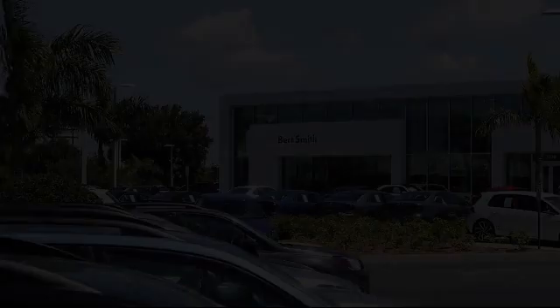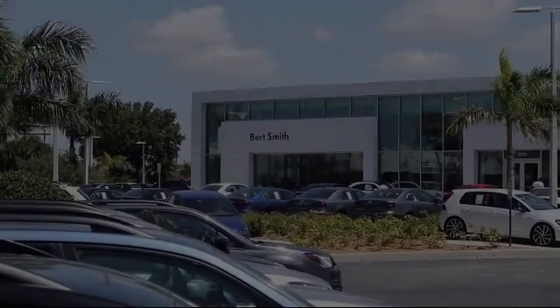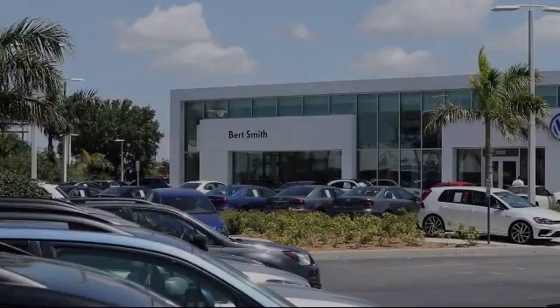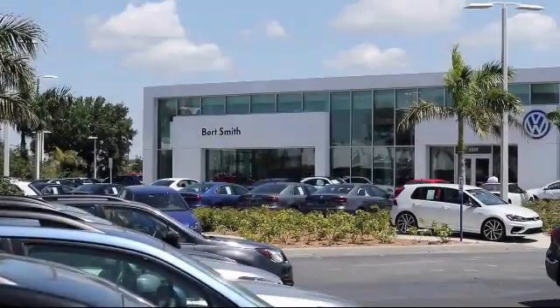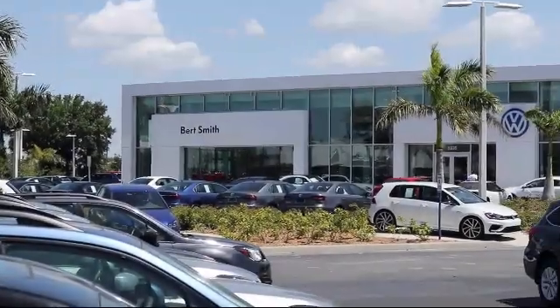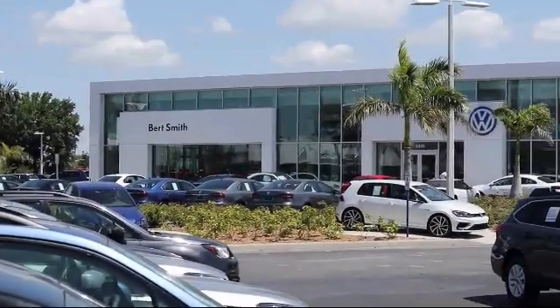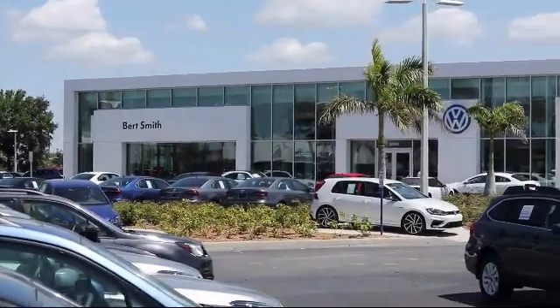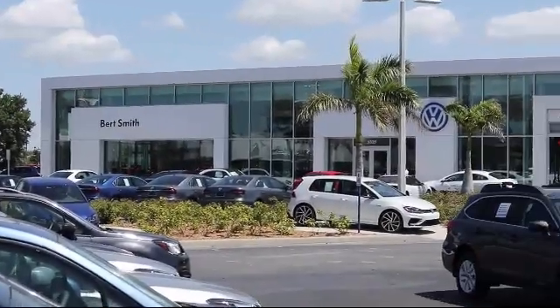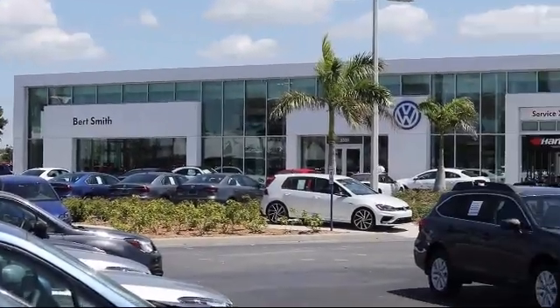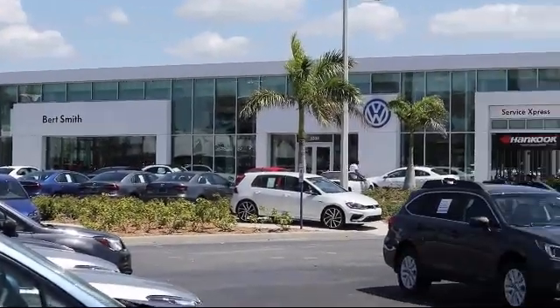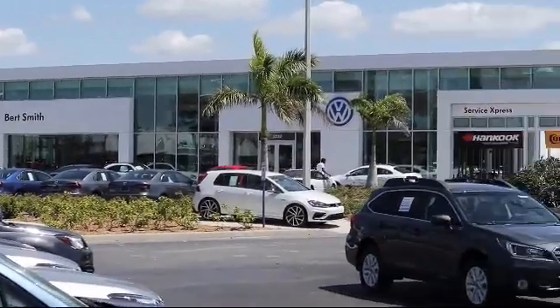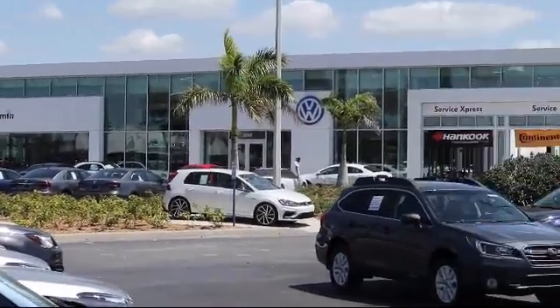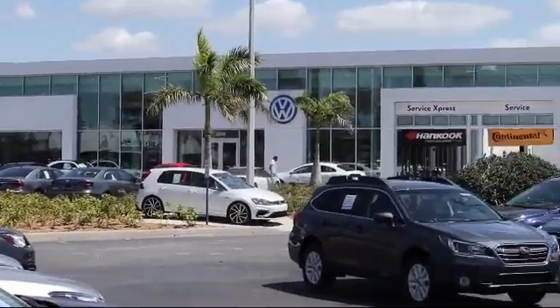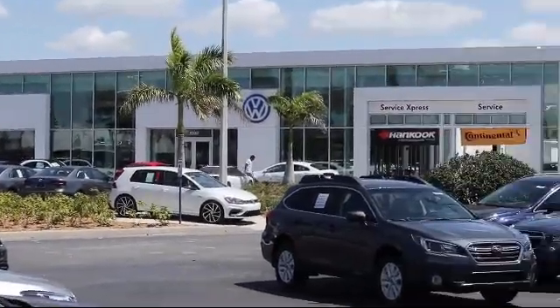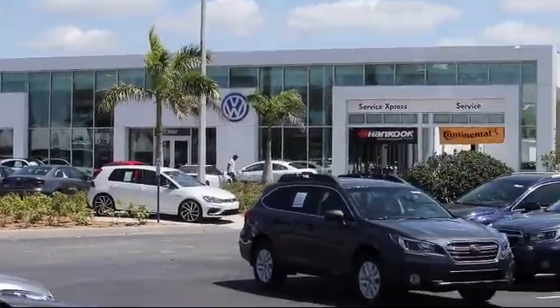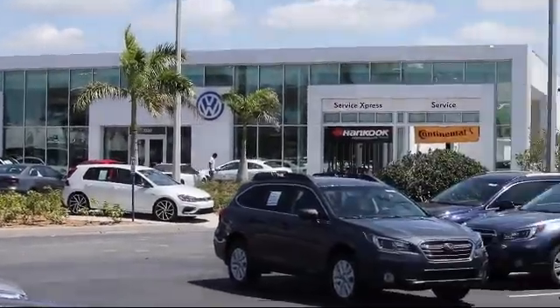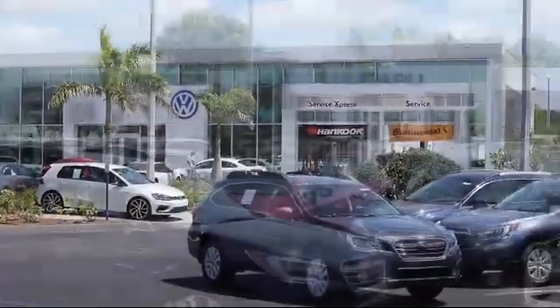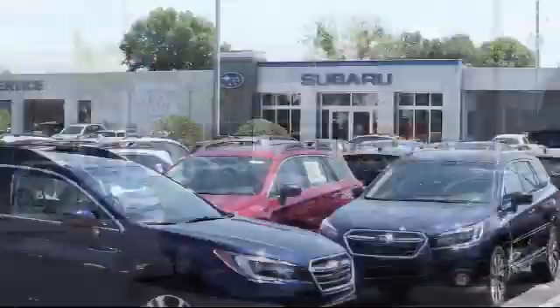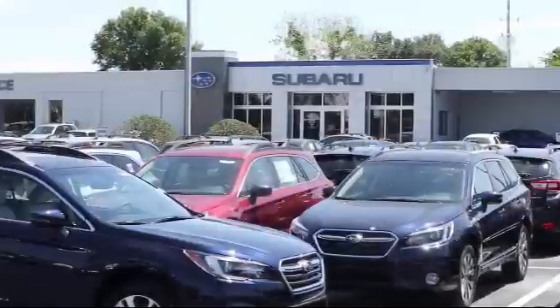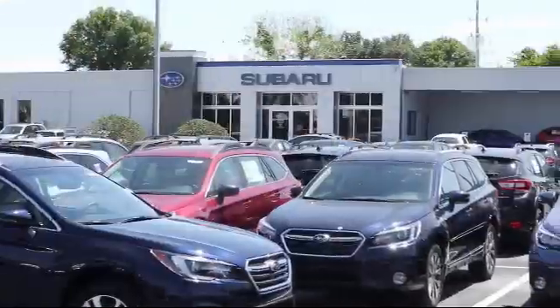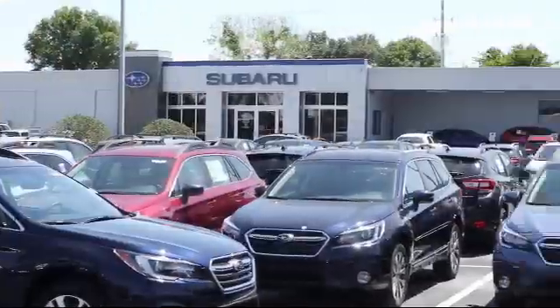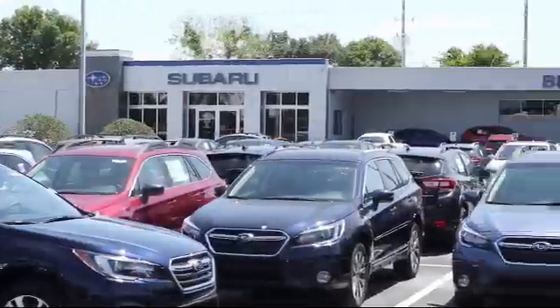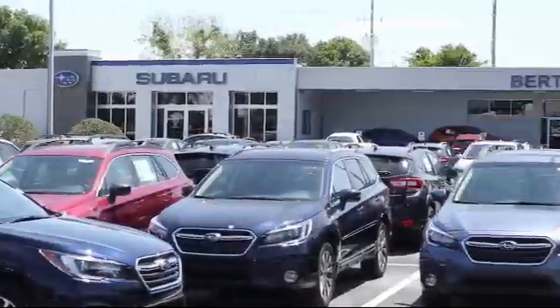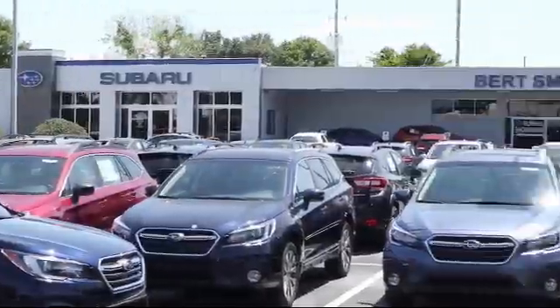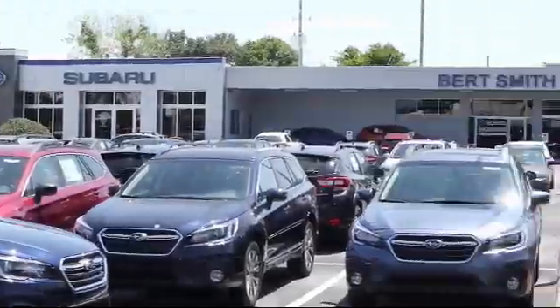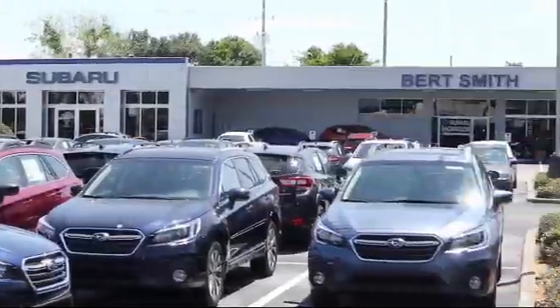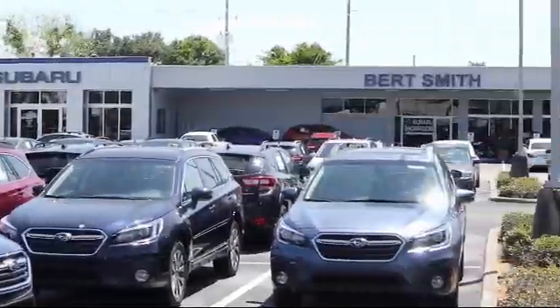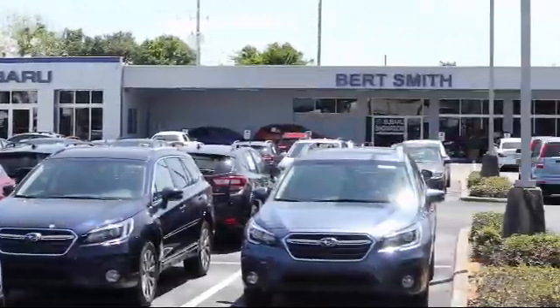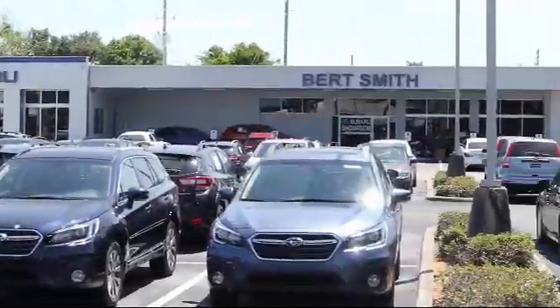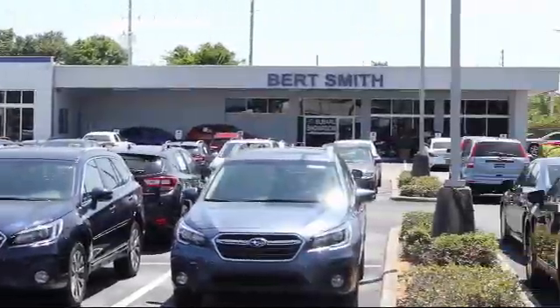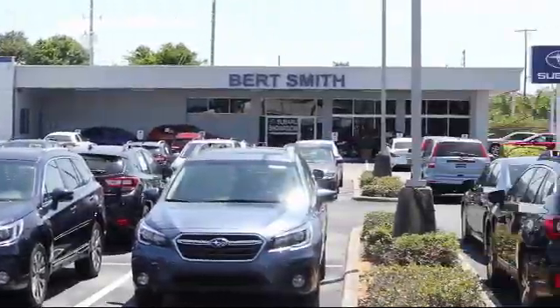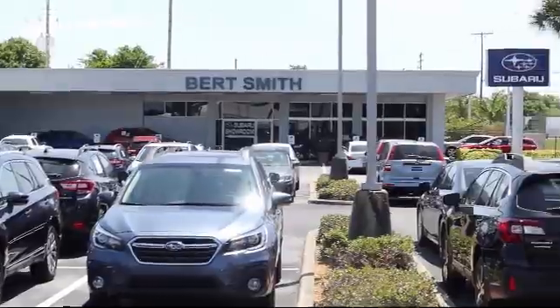Welcome to Burt Smith Automotive and here's a look at another one of our great vehicles from our inventory.